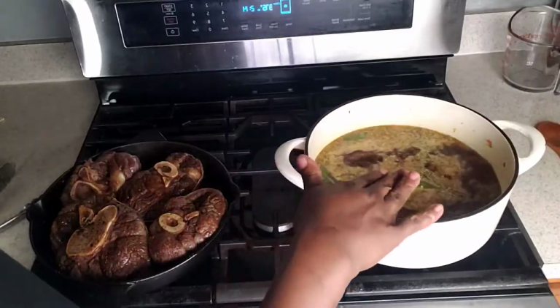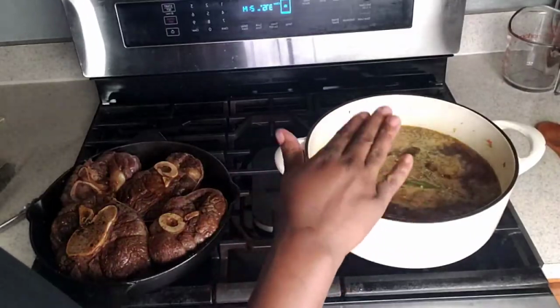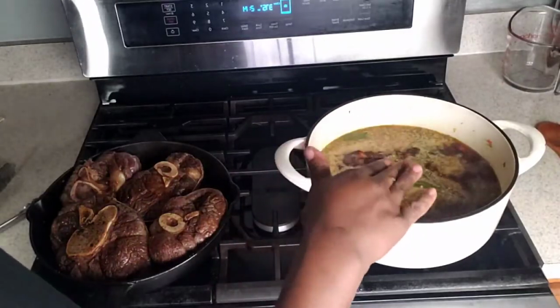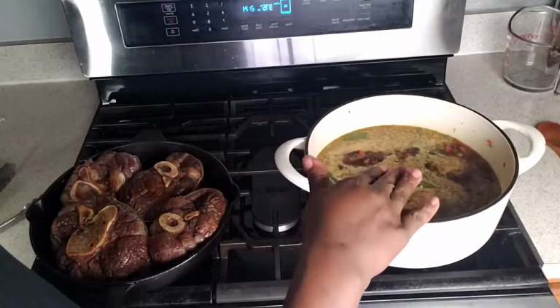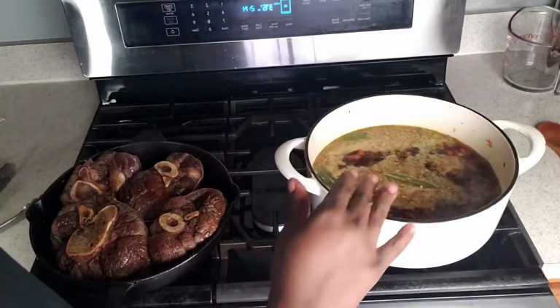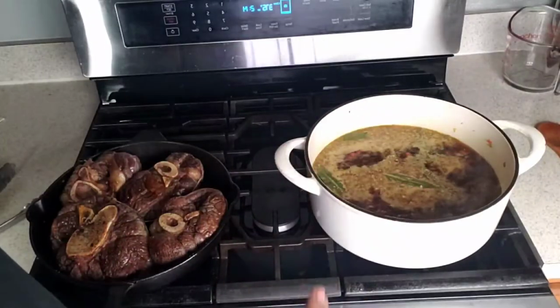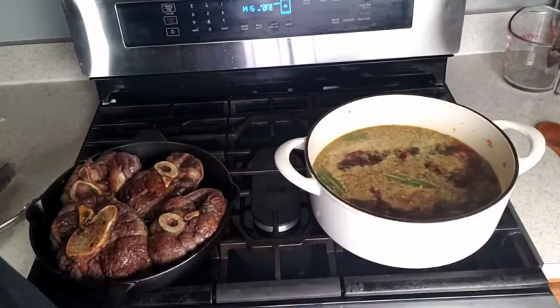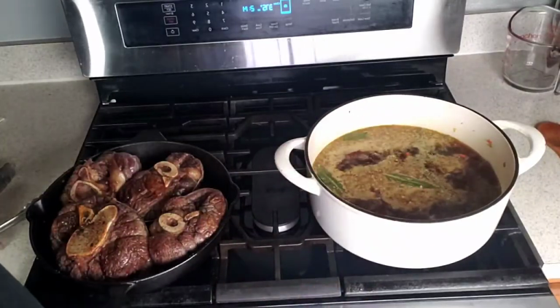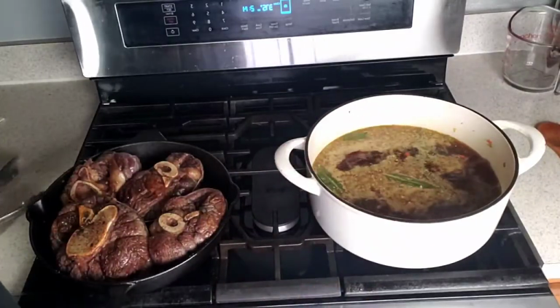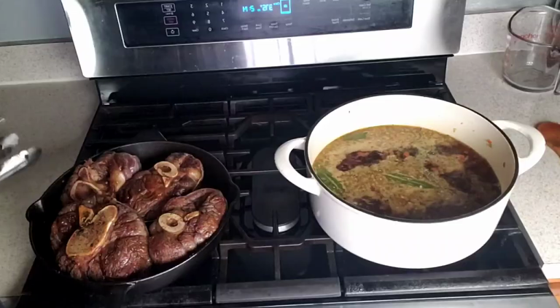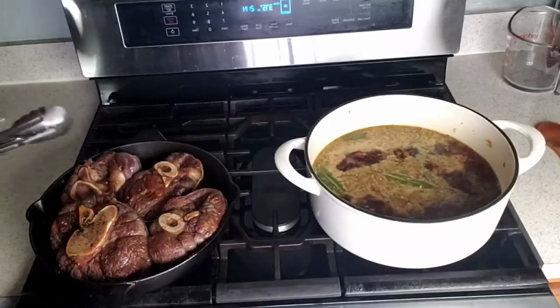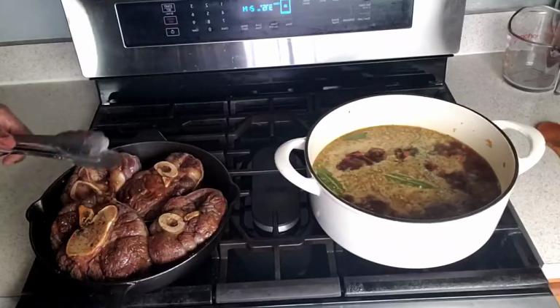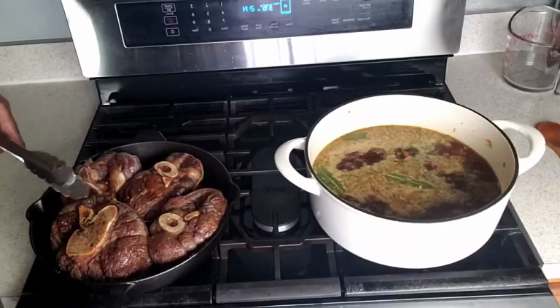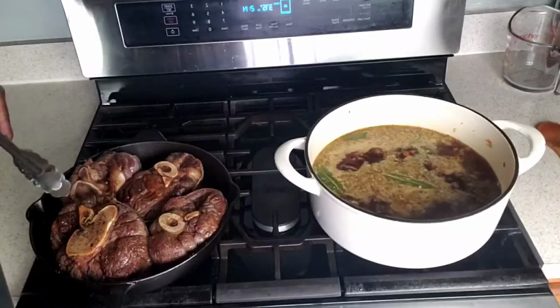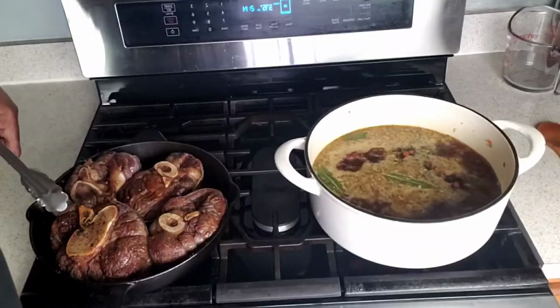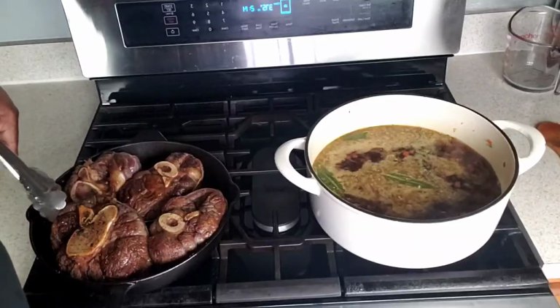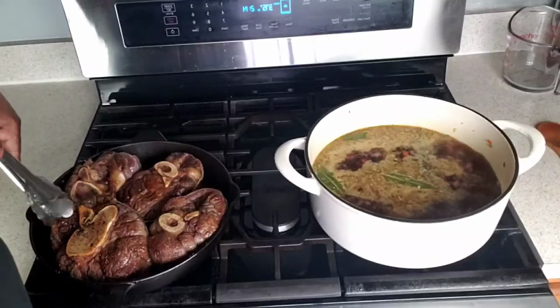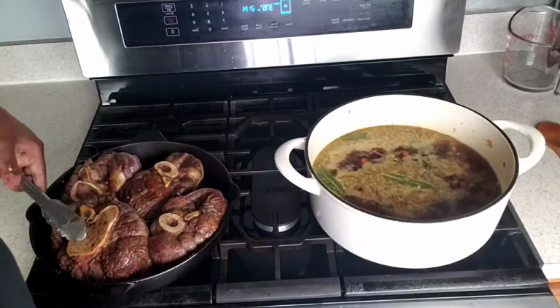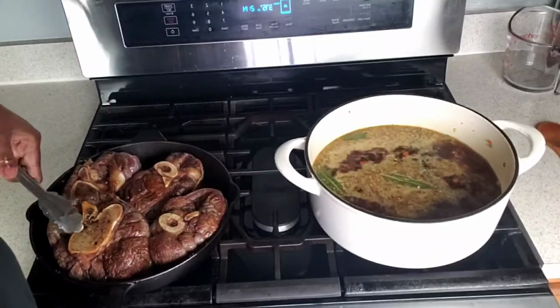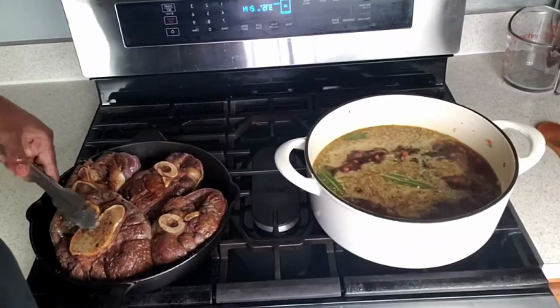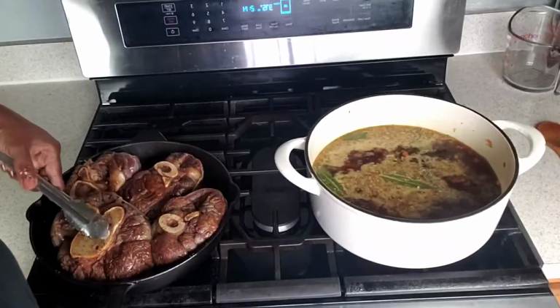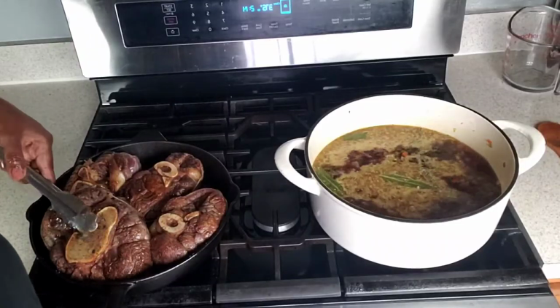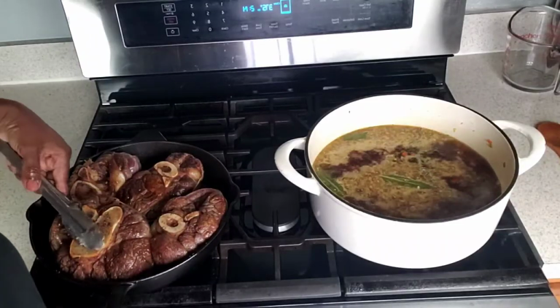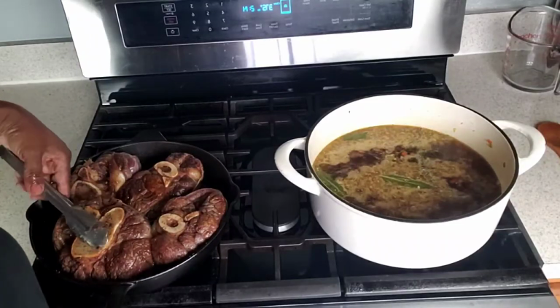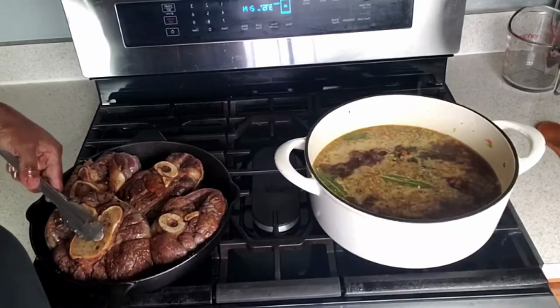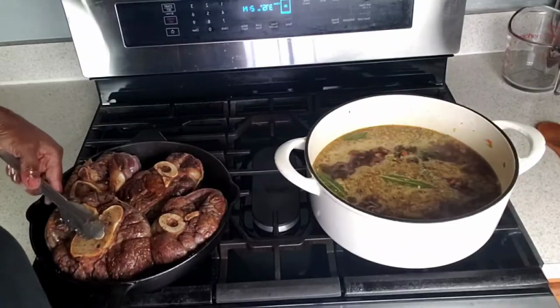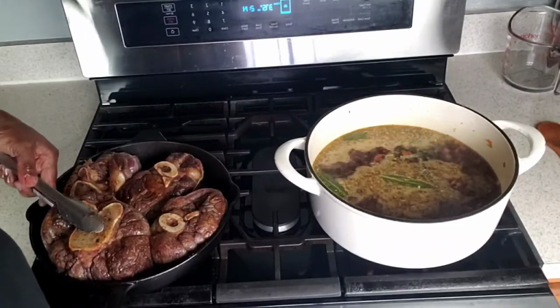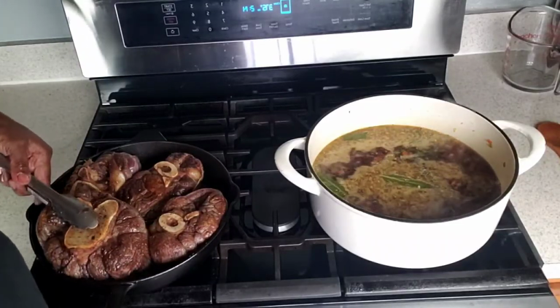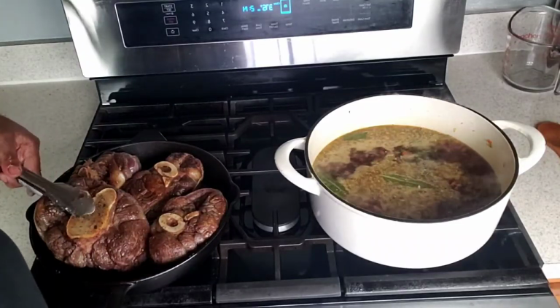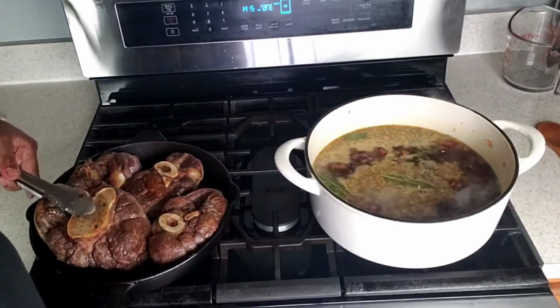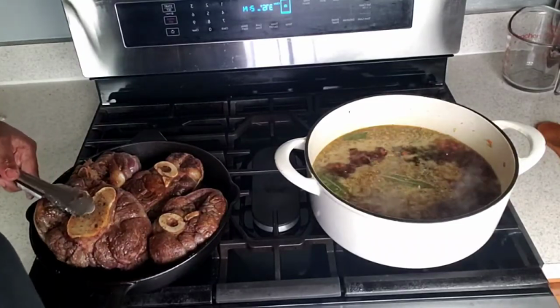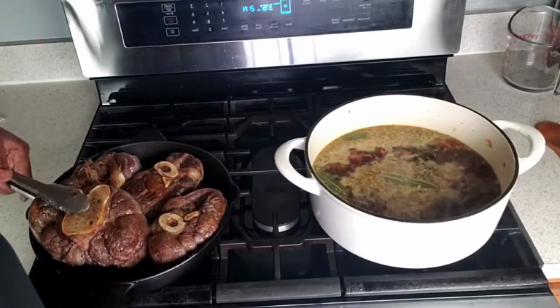As soon as it starts to boil, add the beef shanks to the stock mixture.